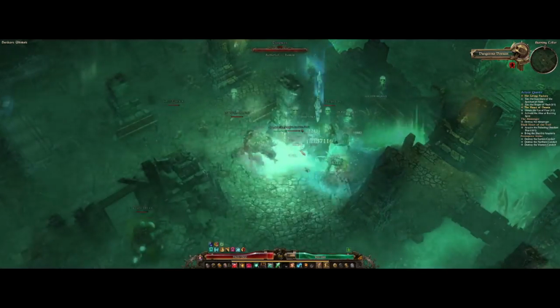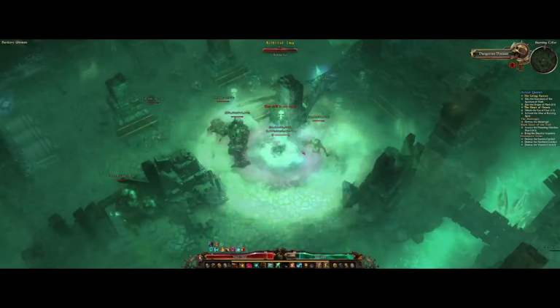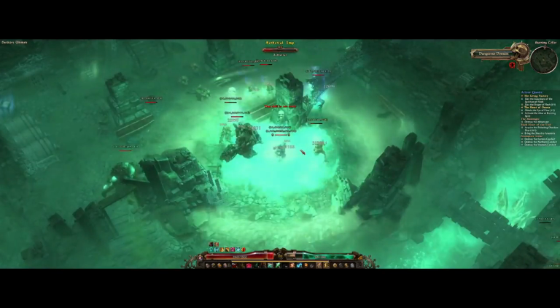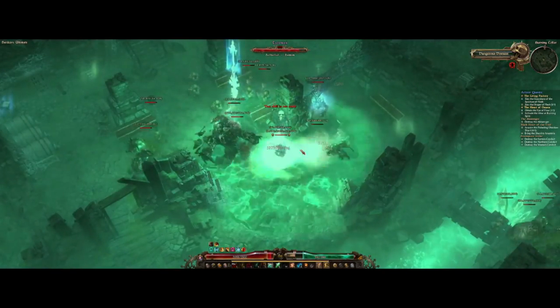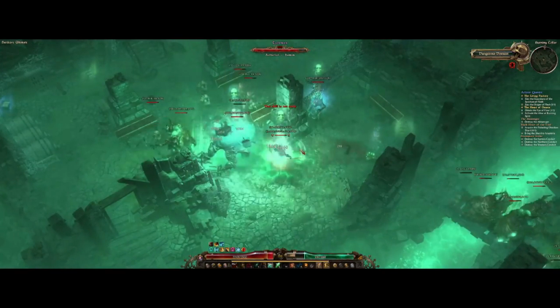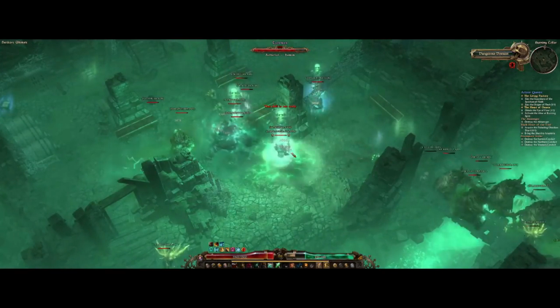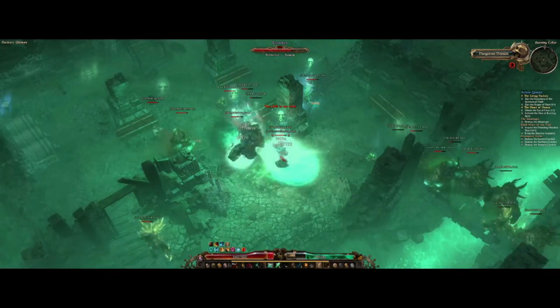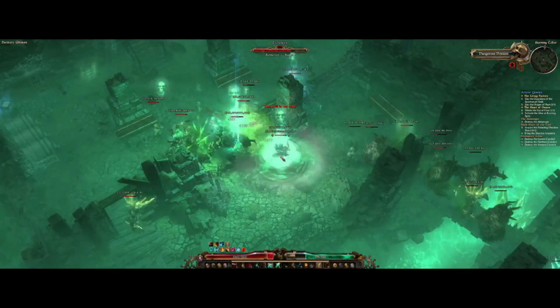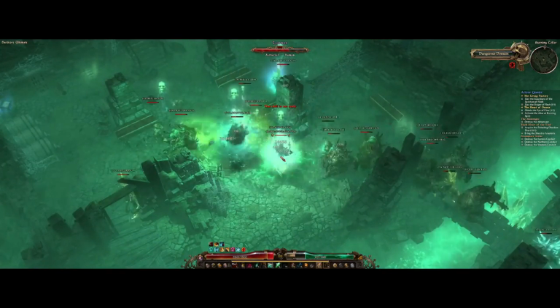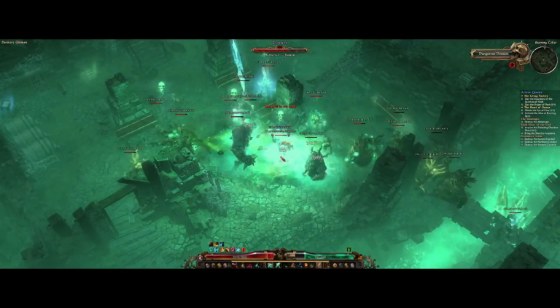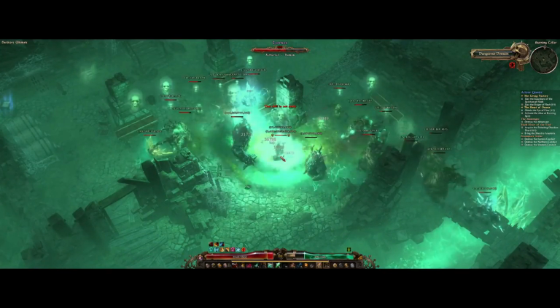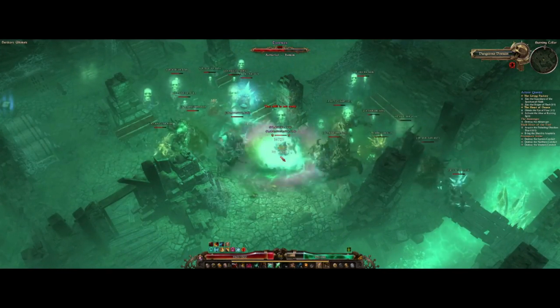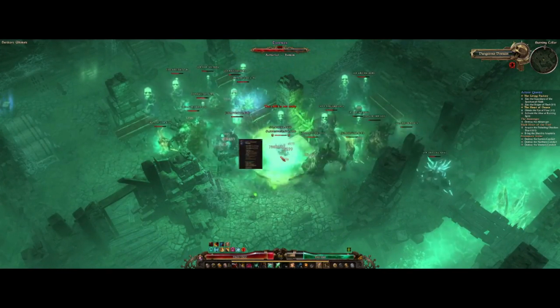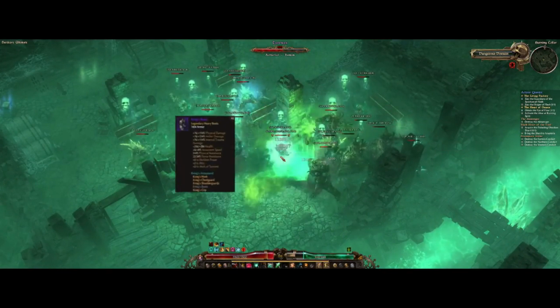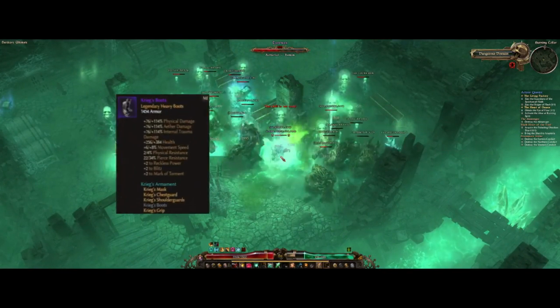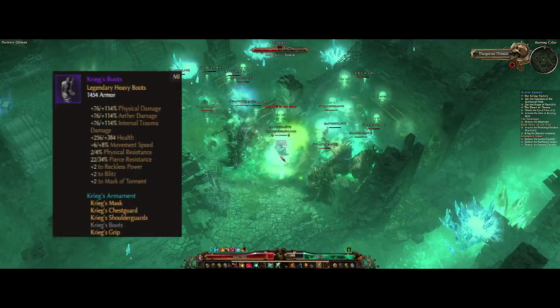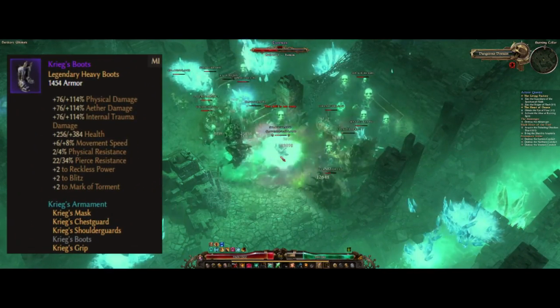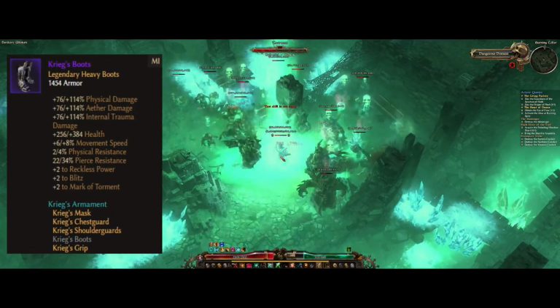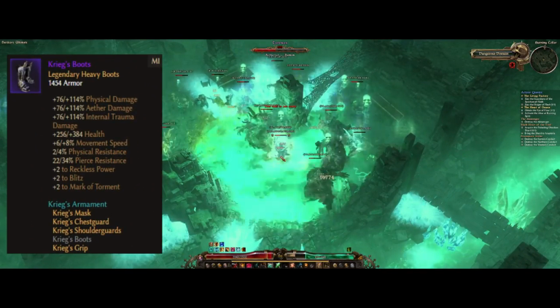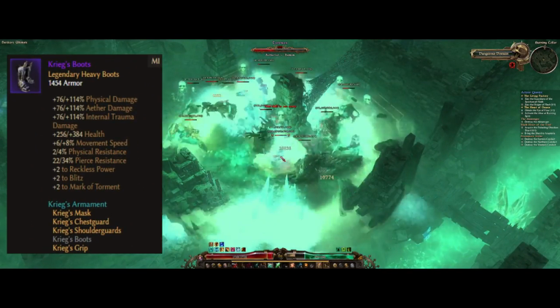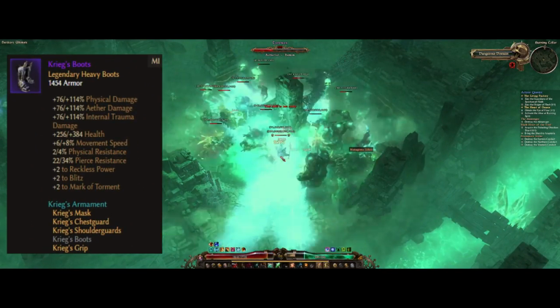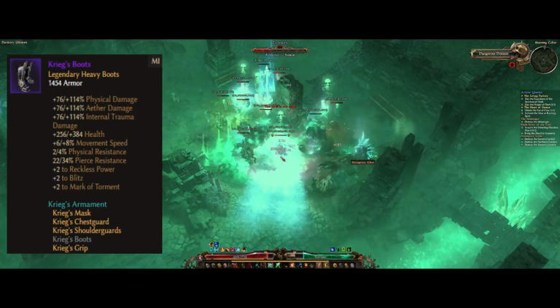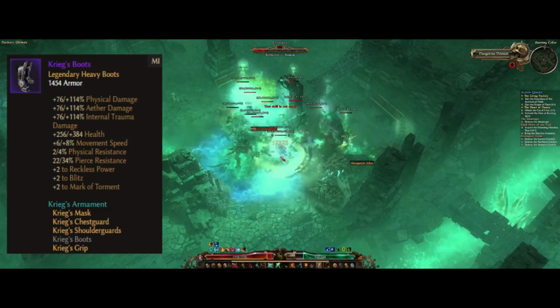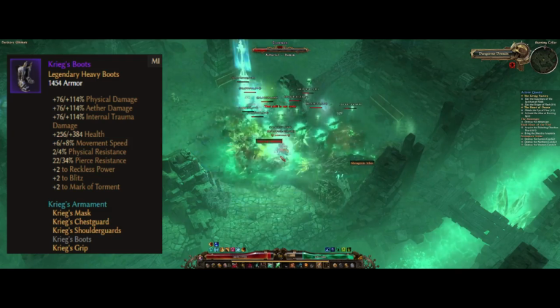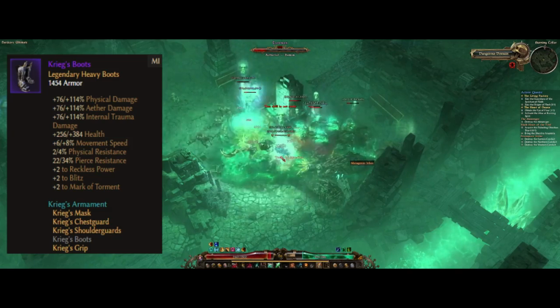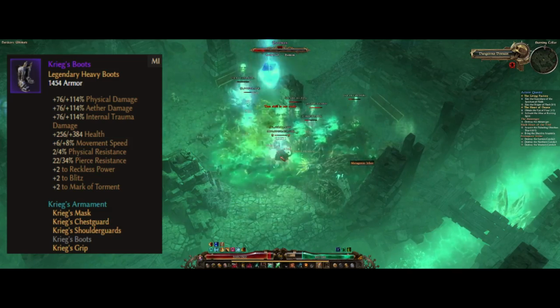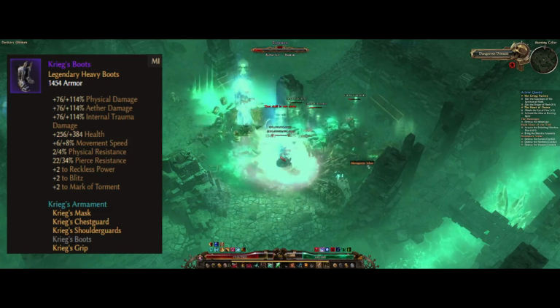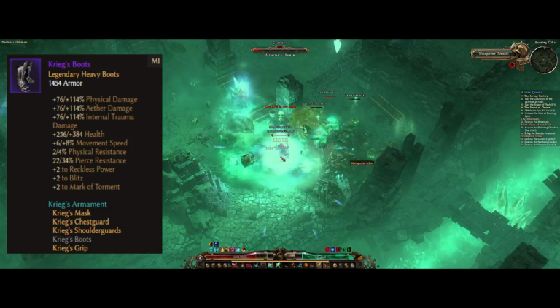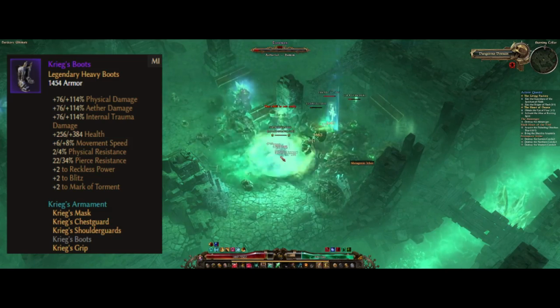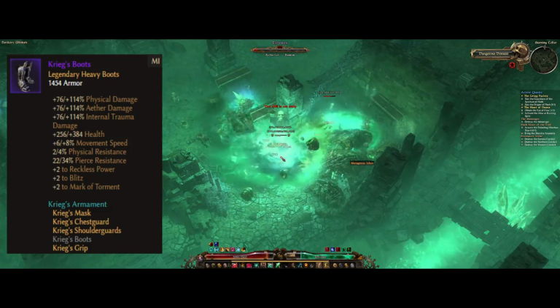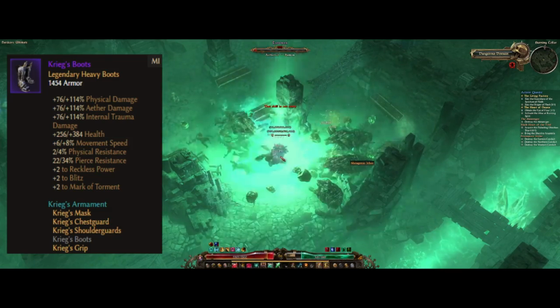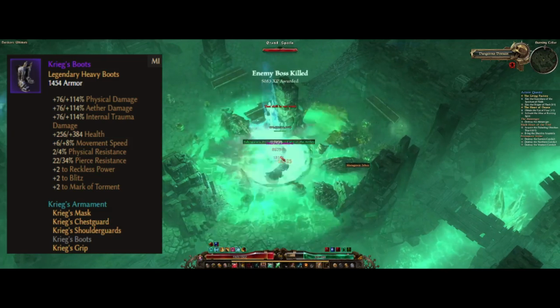Another spot I want to mention is at Malmoth Outskirts, and here you want to run south until you get to the cellar. Then go west until you get over the bridge for the dynamite spot. Right next to it you have another that's inside the scrap pile, so you do get two dynamites here for each run. Also at this area it is used to farm for the Boots of the Crag set, and it can be dropped from the boss Terranox.